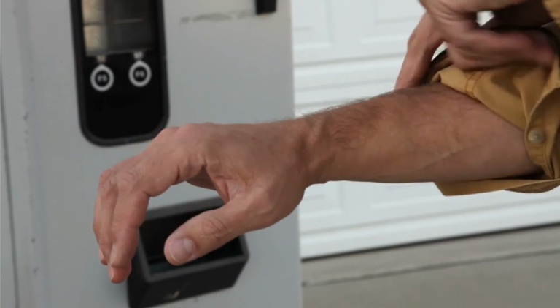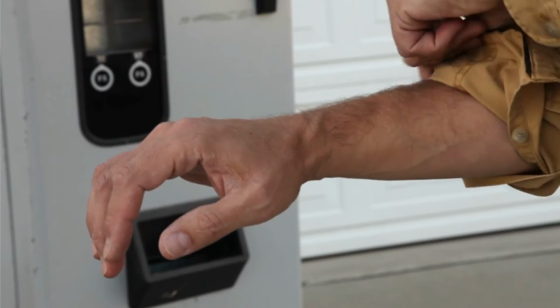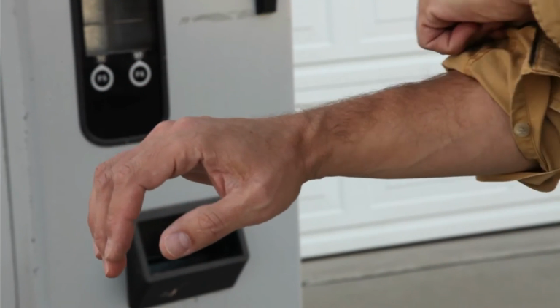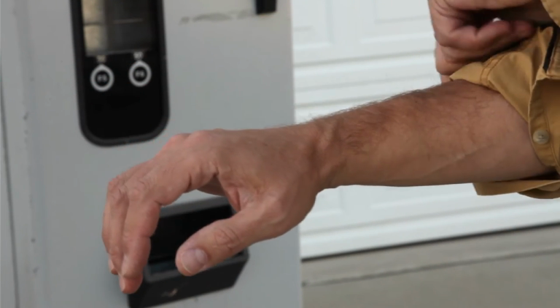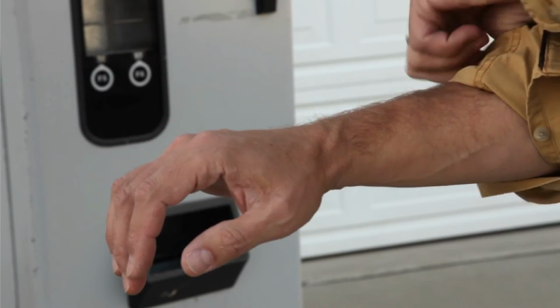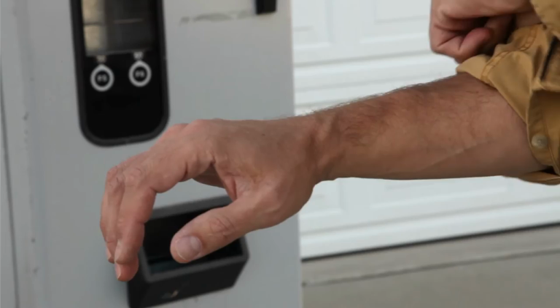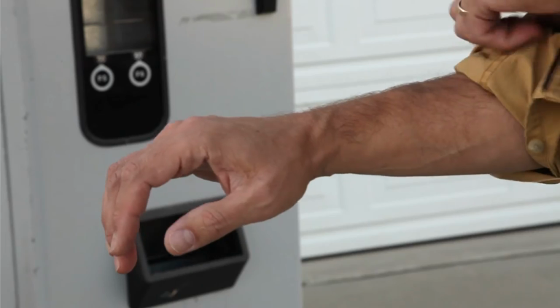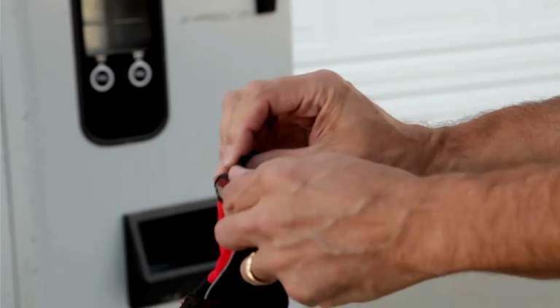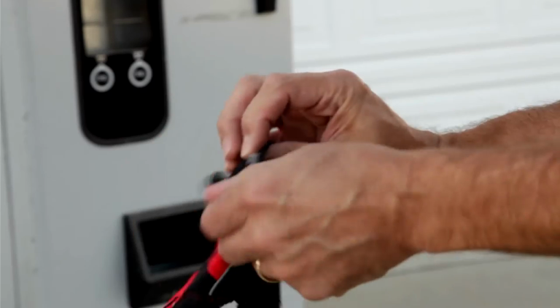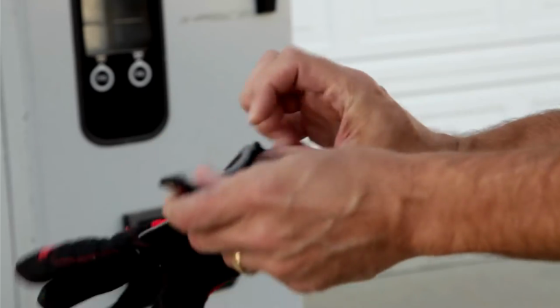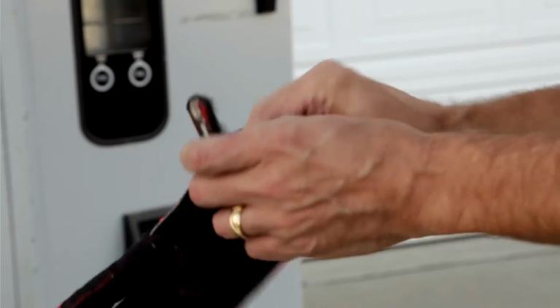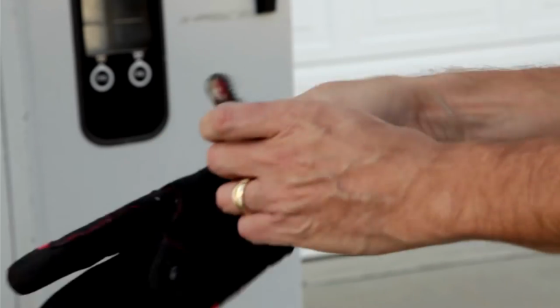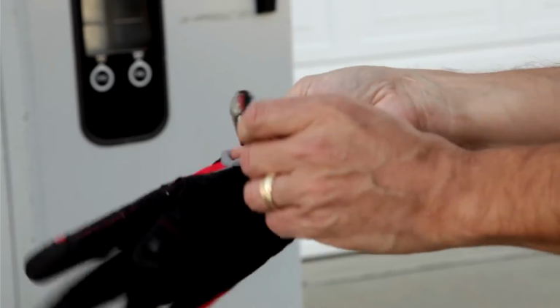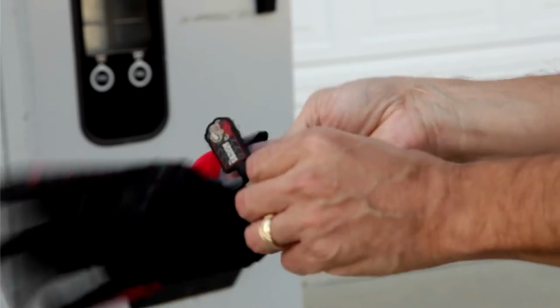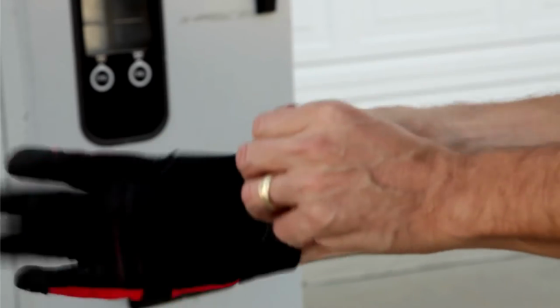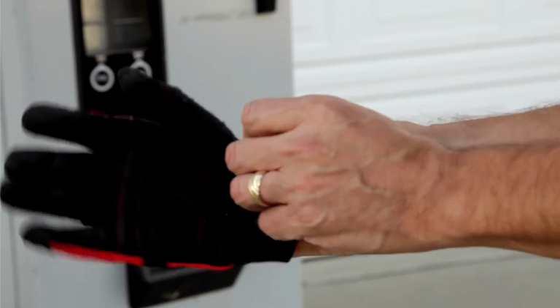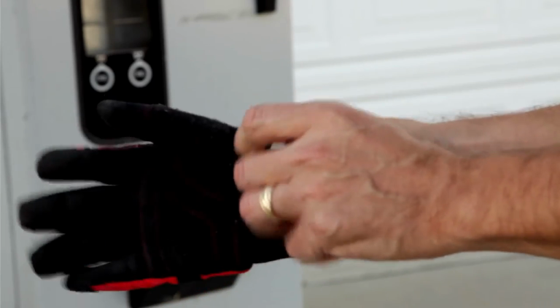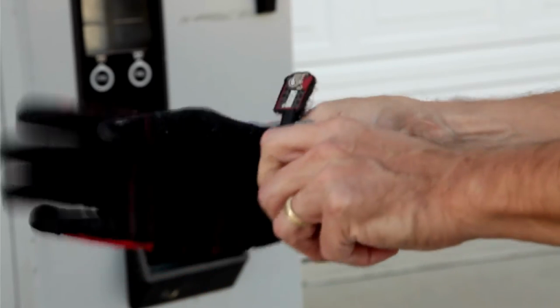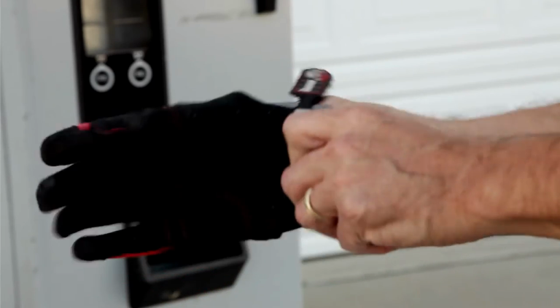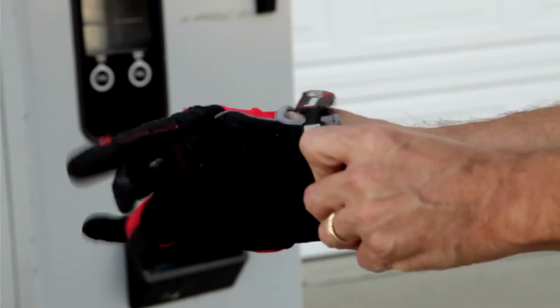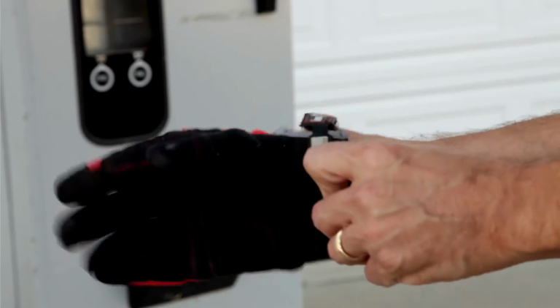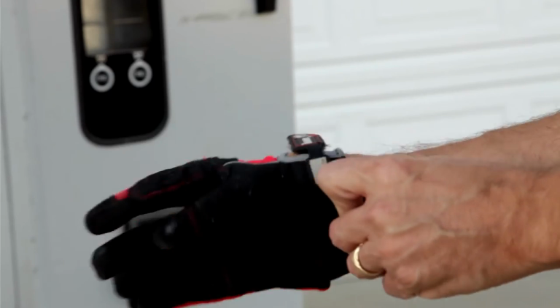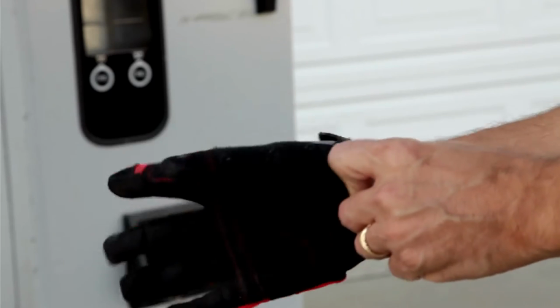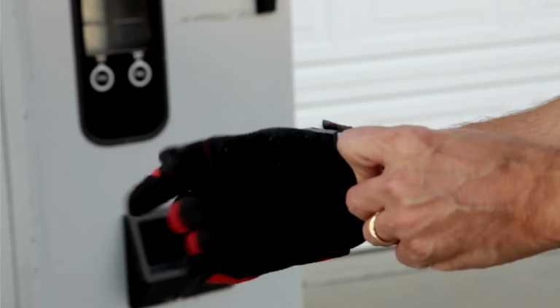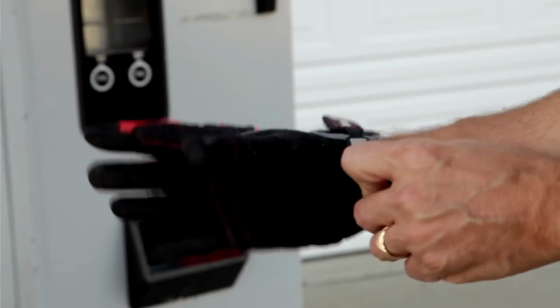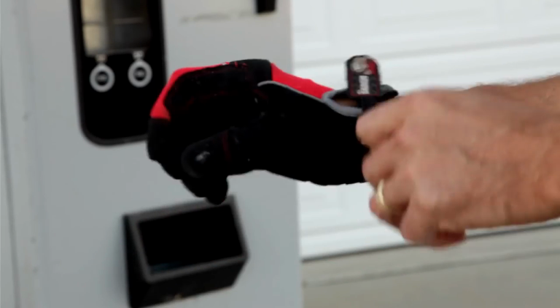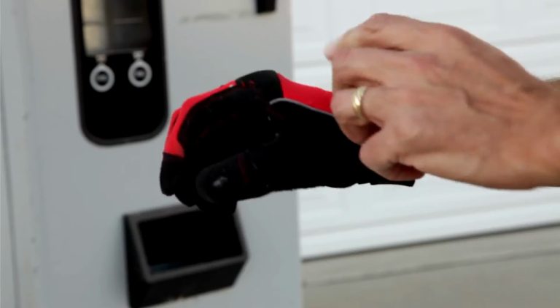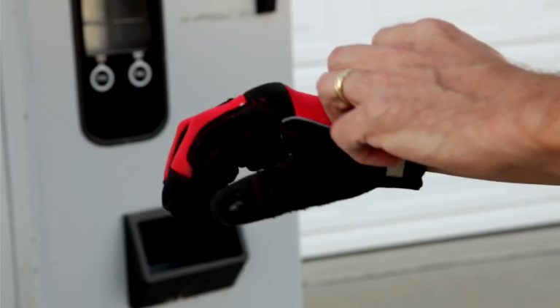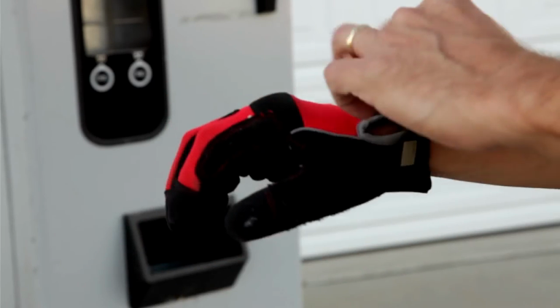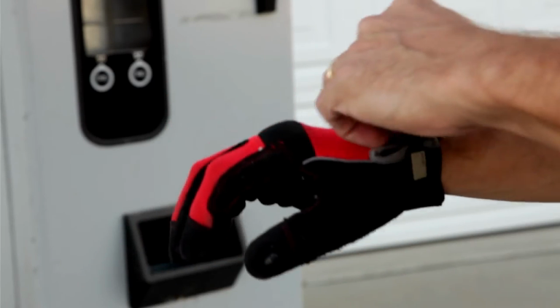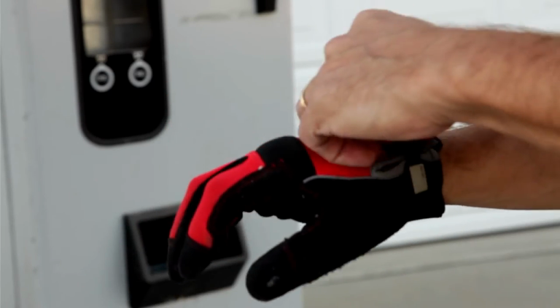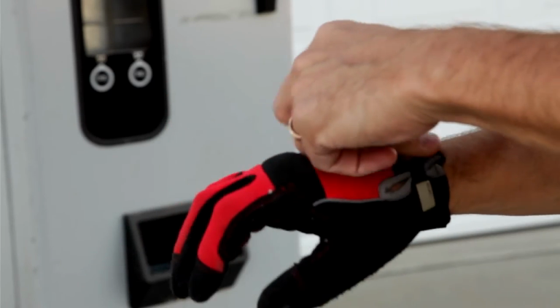Today we're going to roll up our sleeves, protect our hands from sharp edges, and actually do some work.